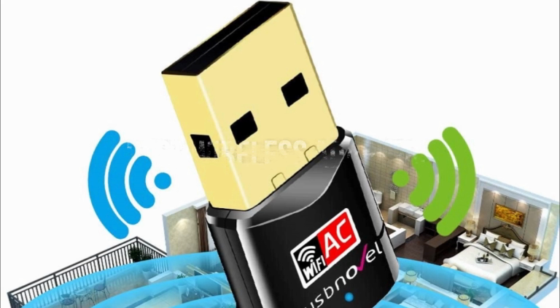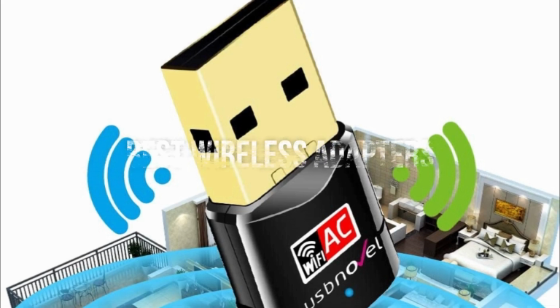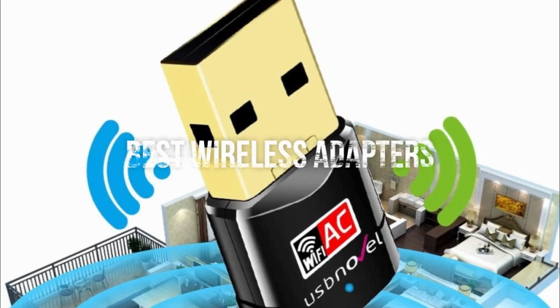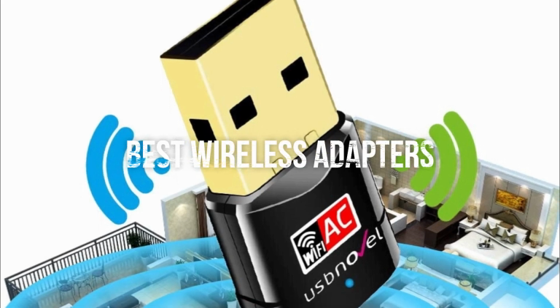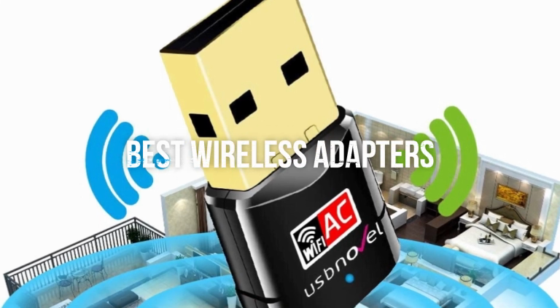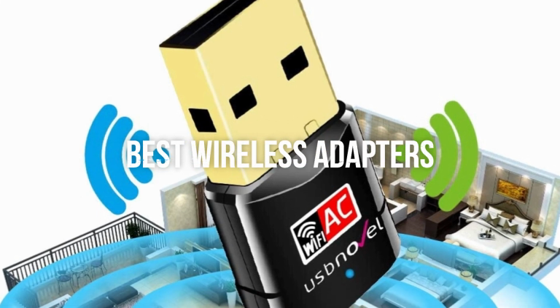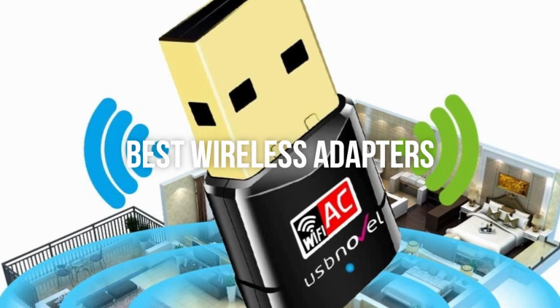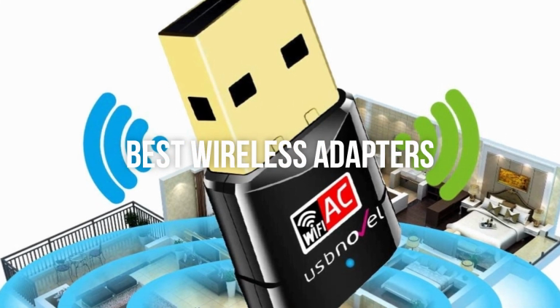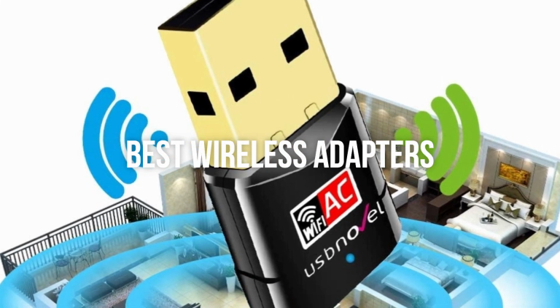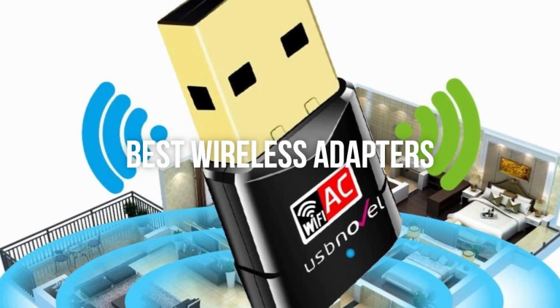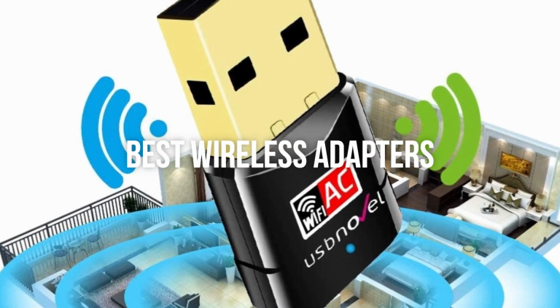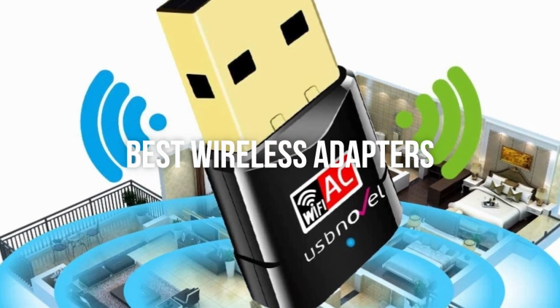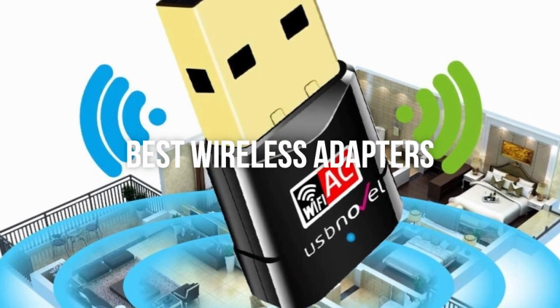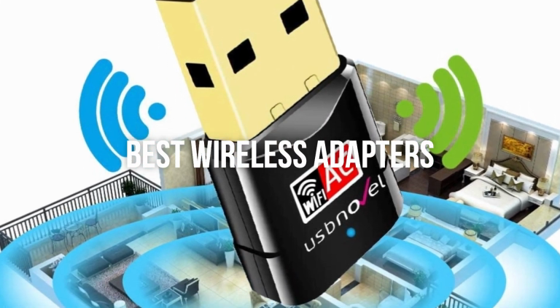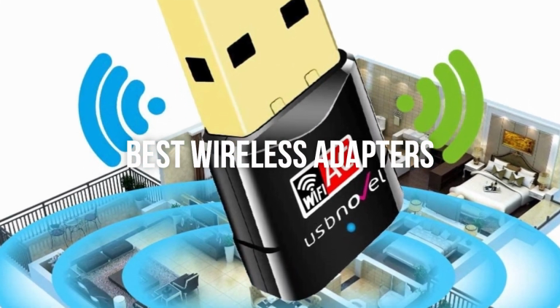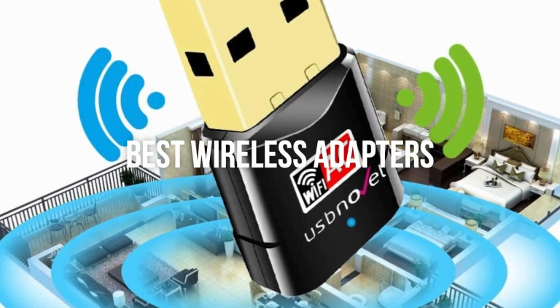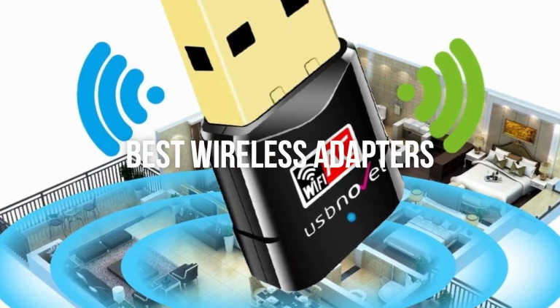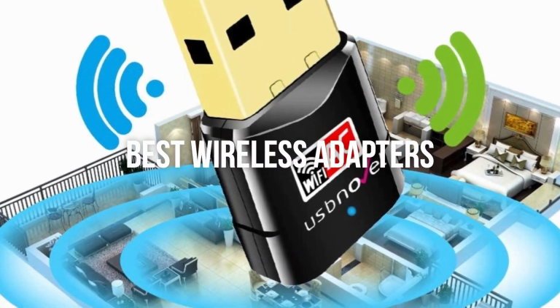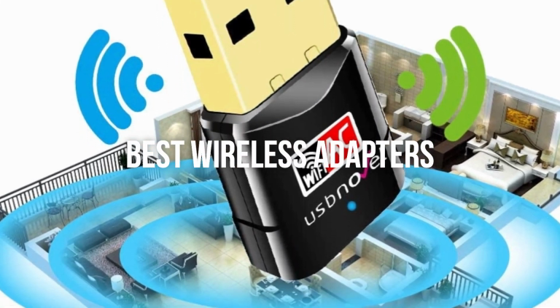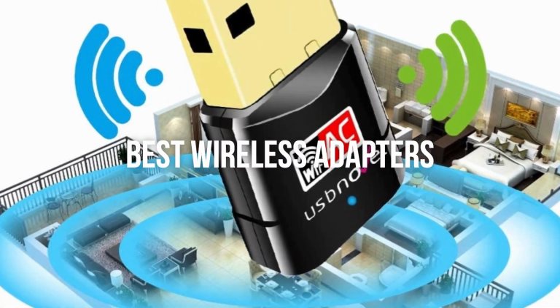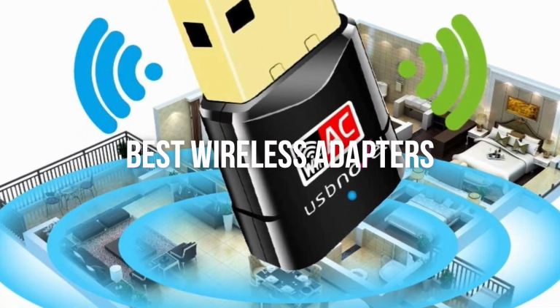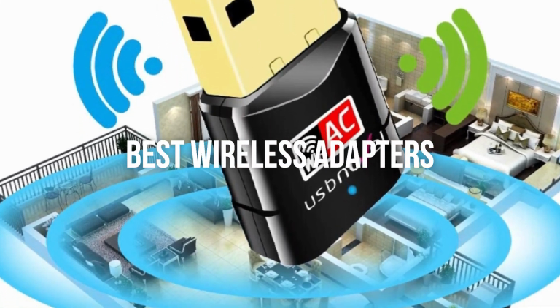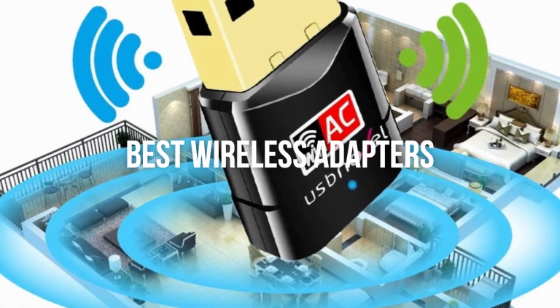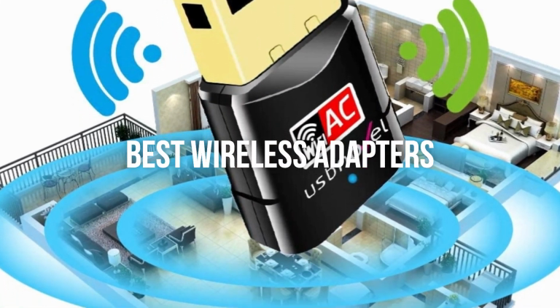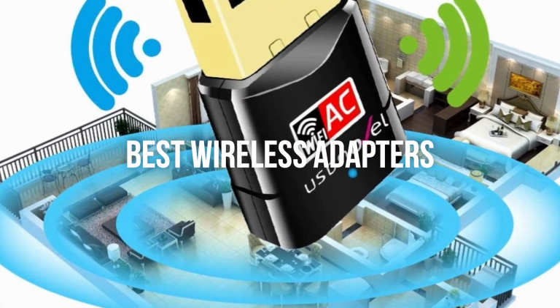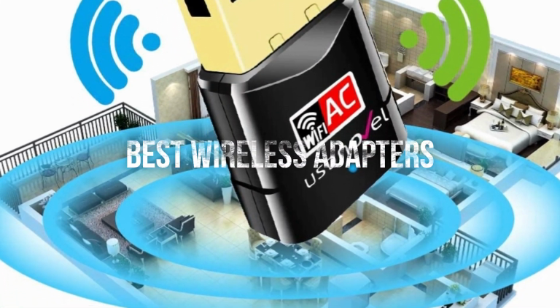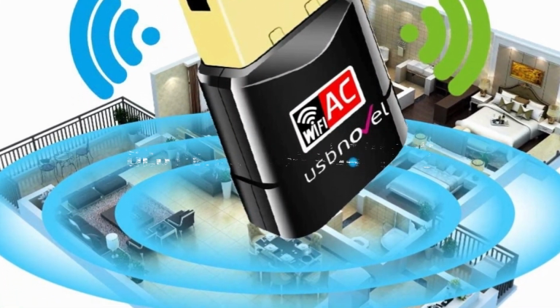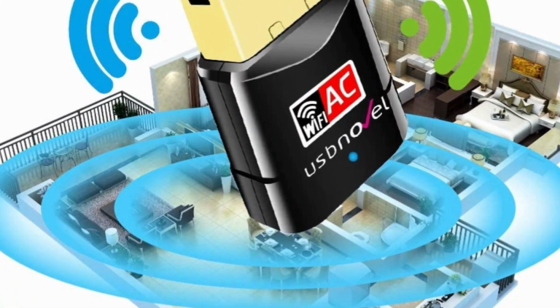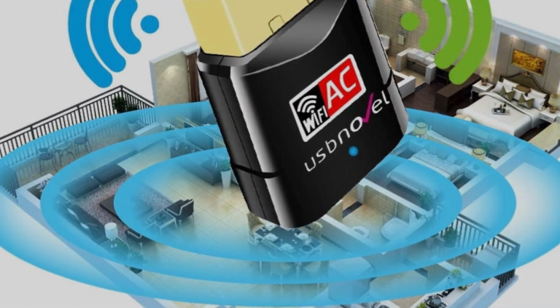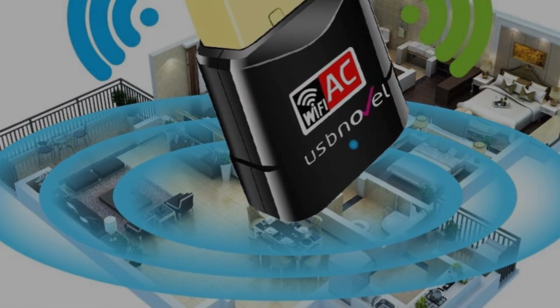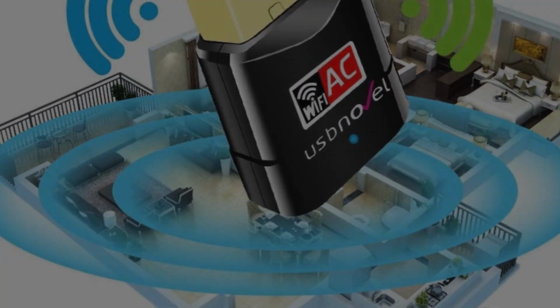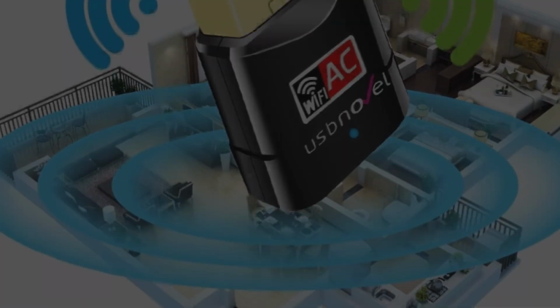Hello everyone, today's video is on the best wireless adapters in the market for this year.